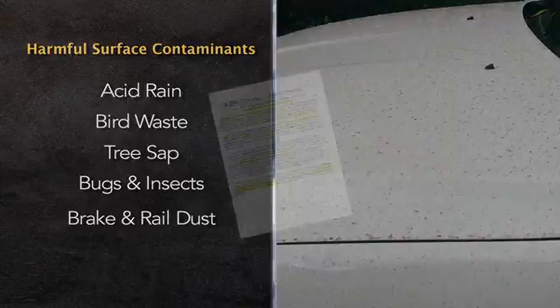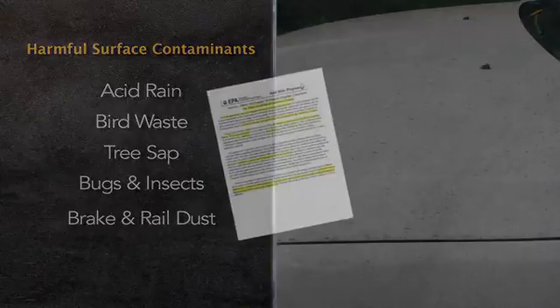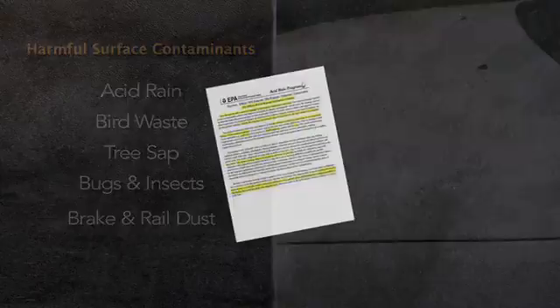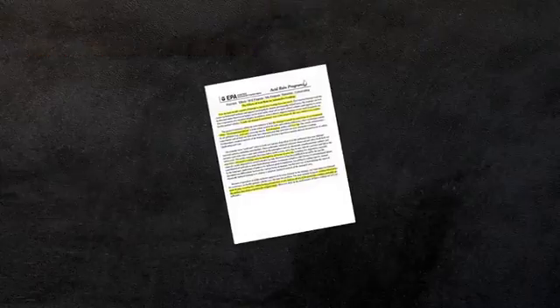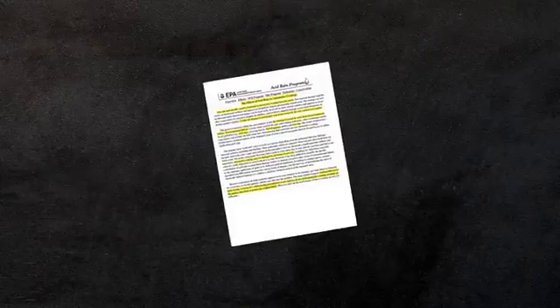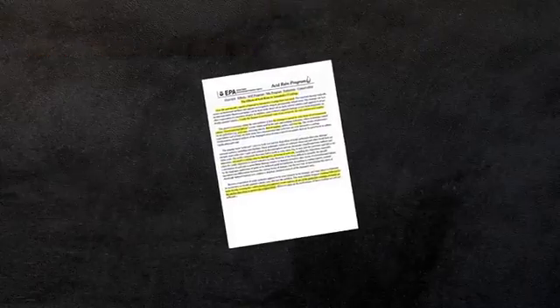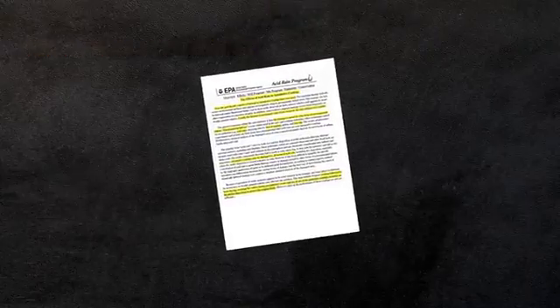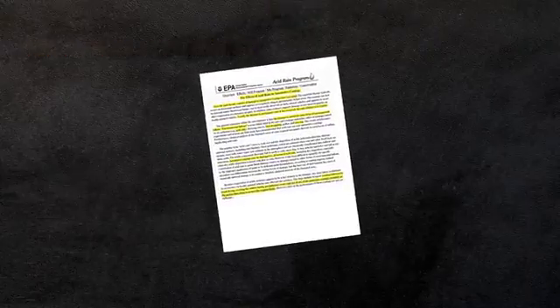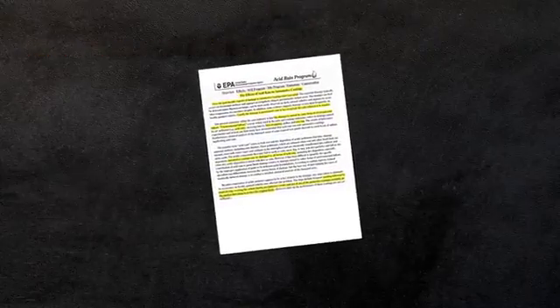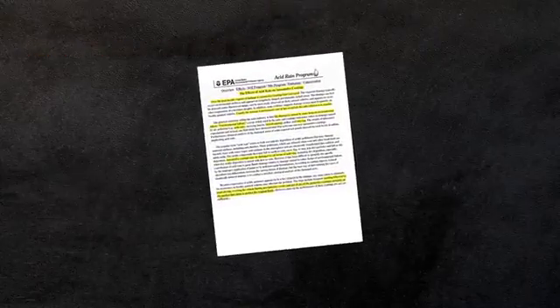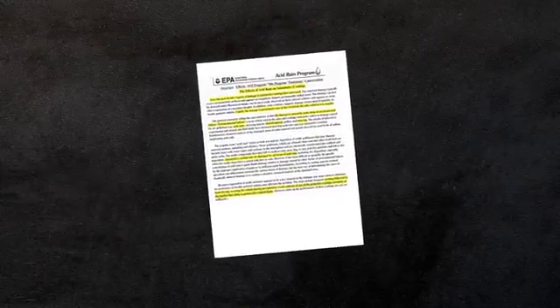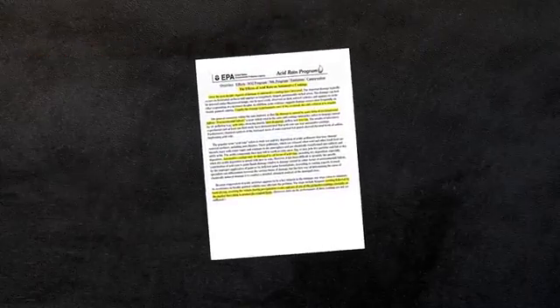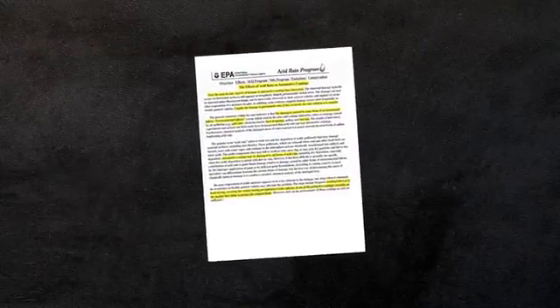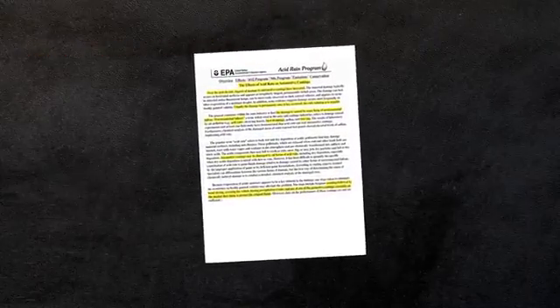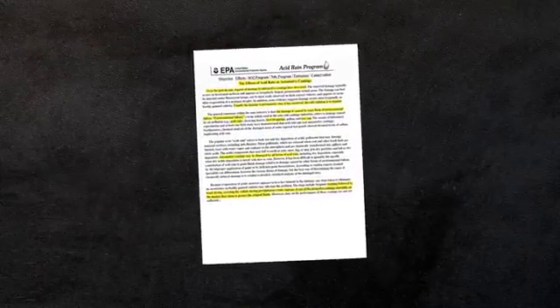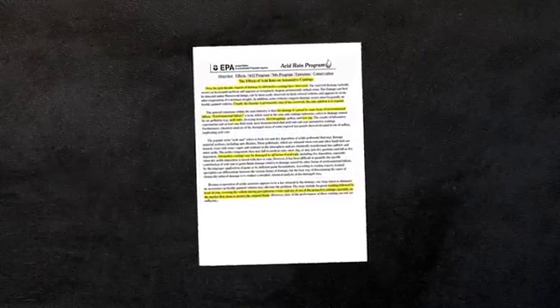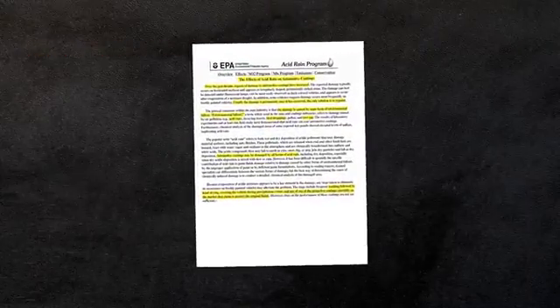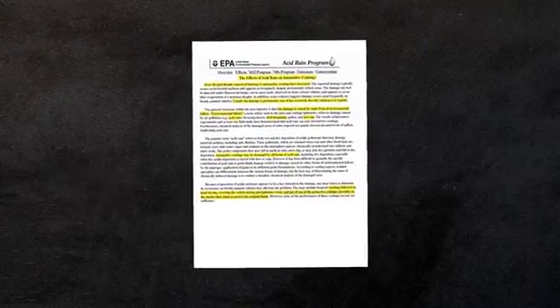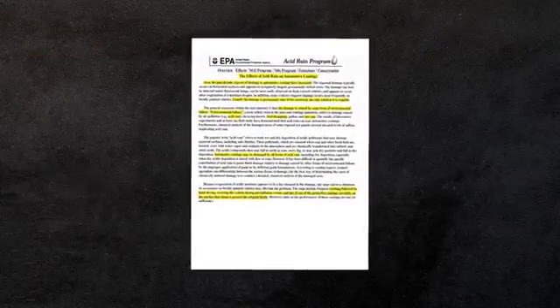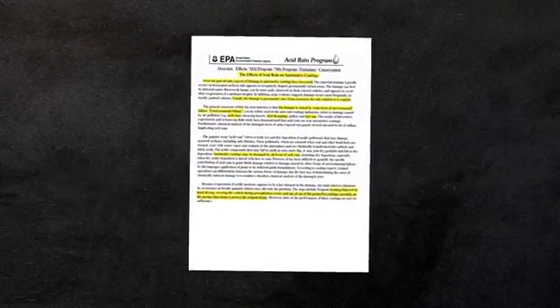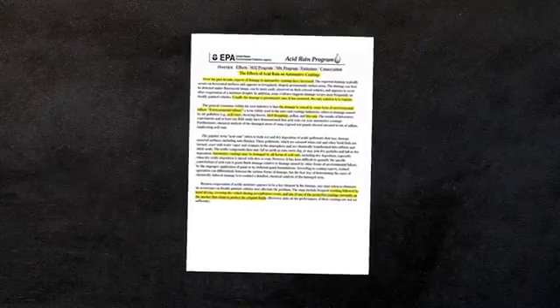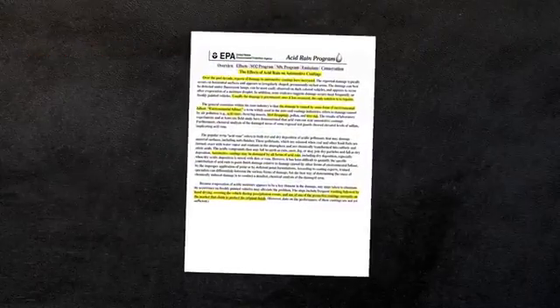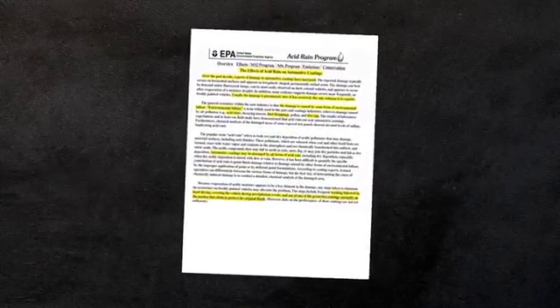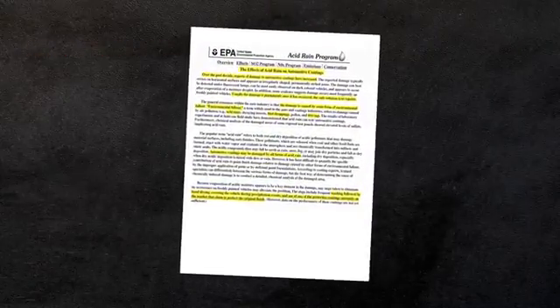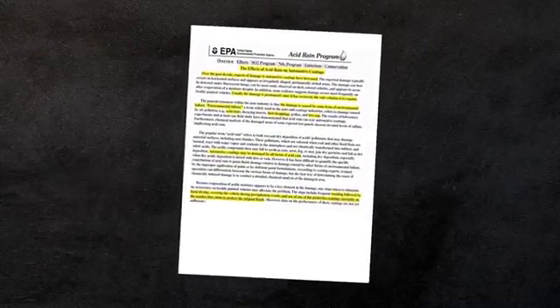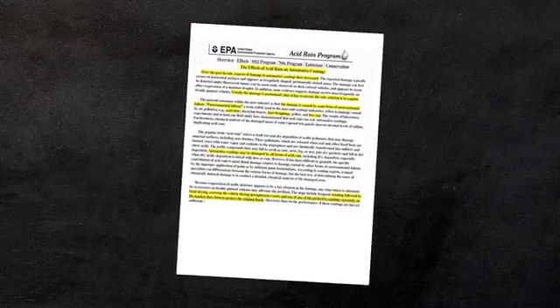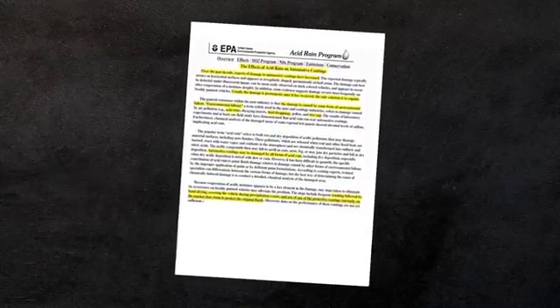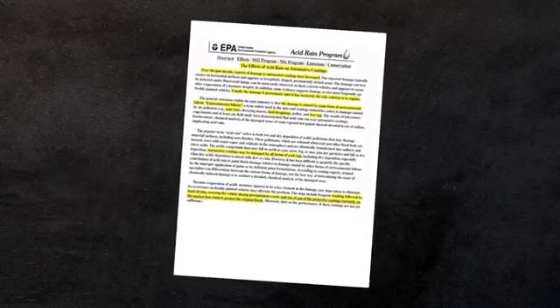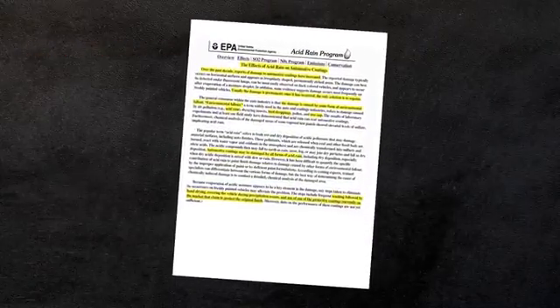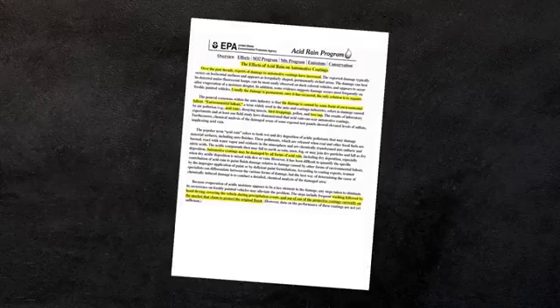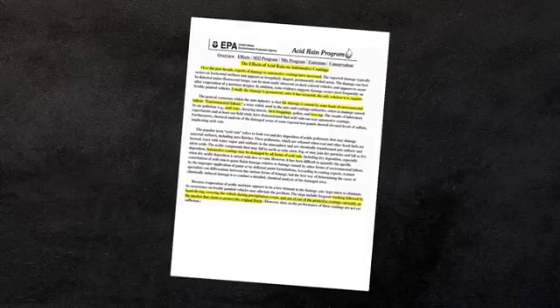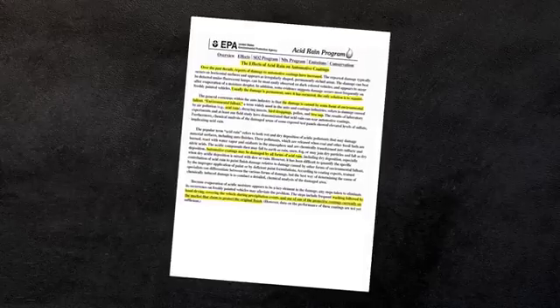According to the EPA, this damage is usually permanent, and the only solution is to repaint the vehicle.